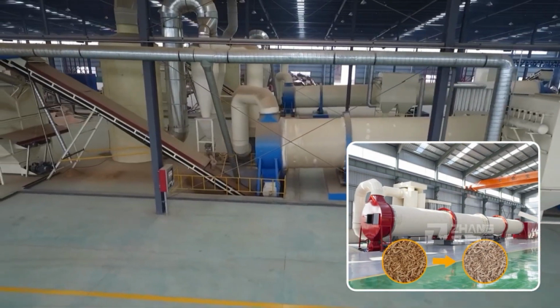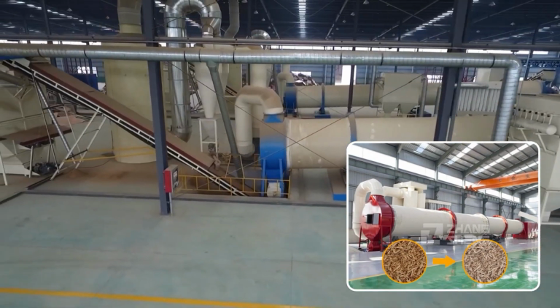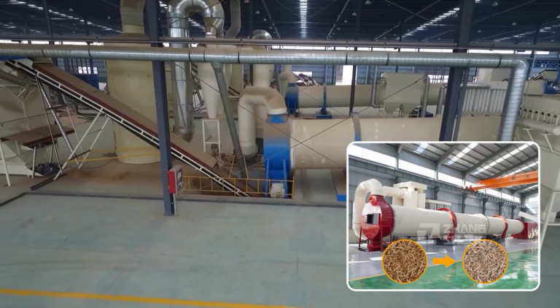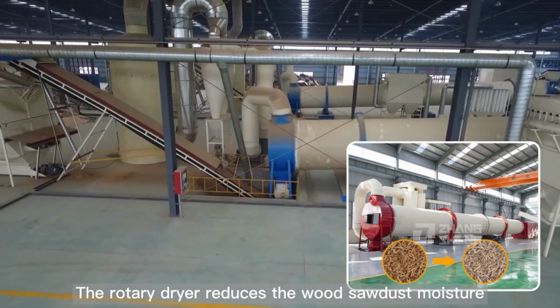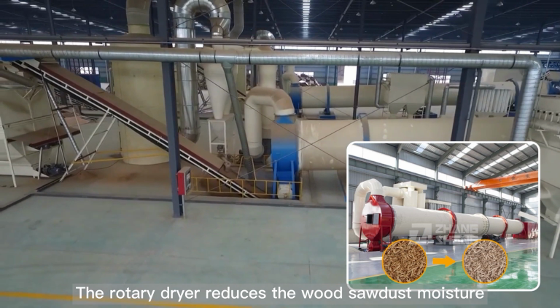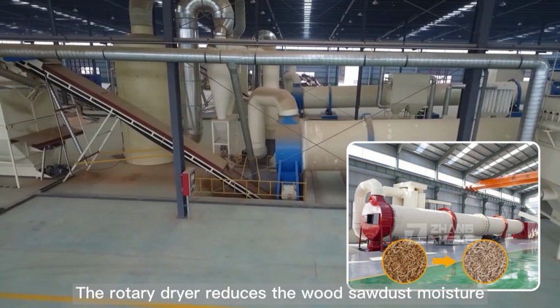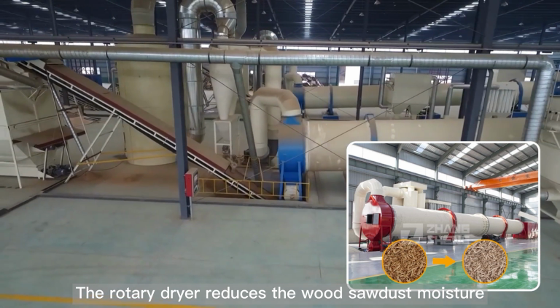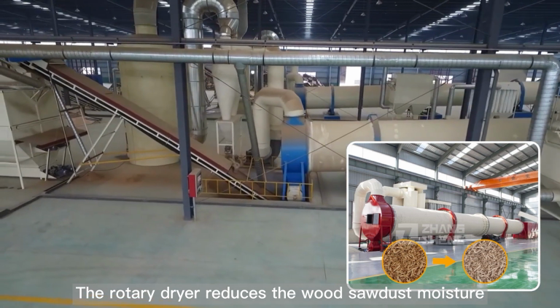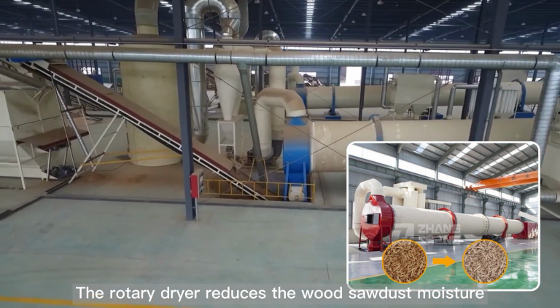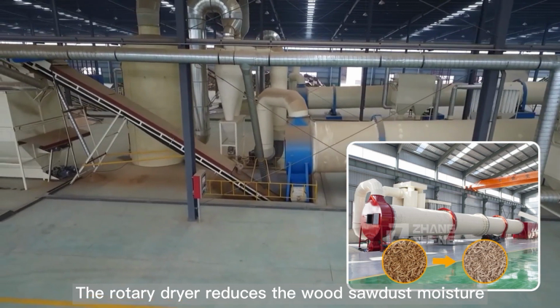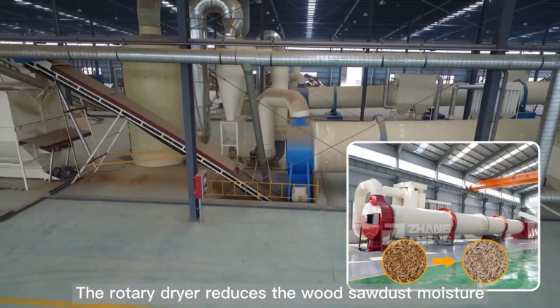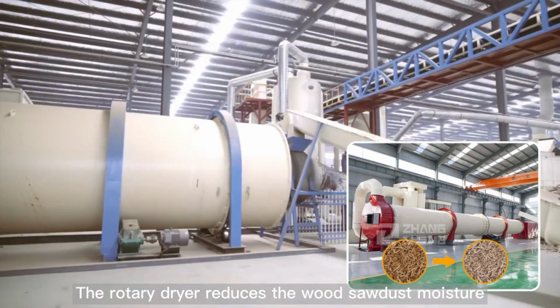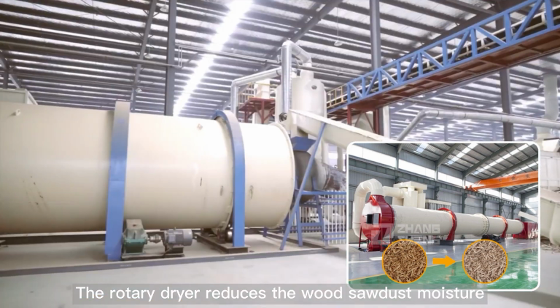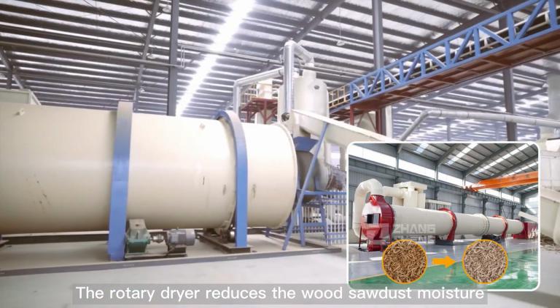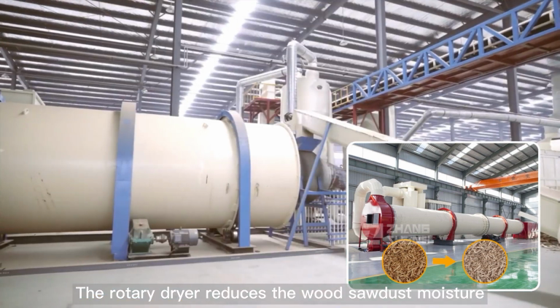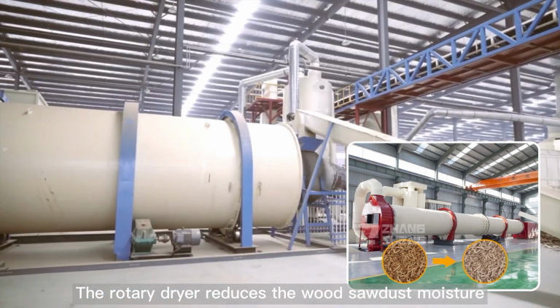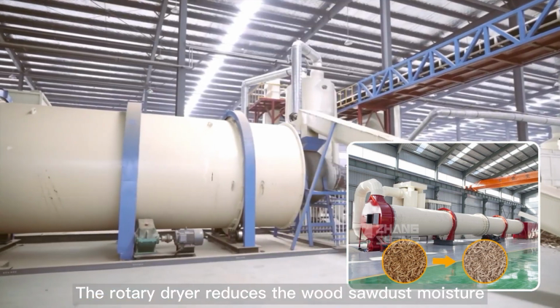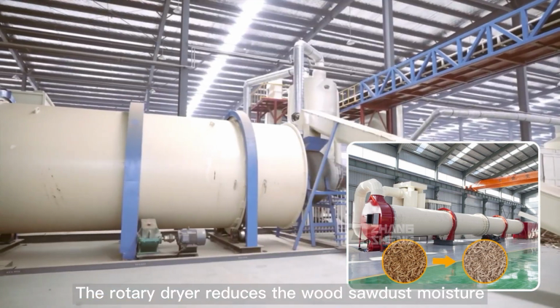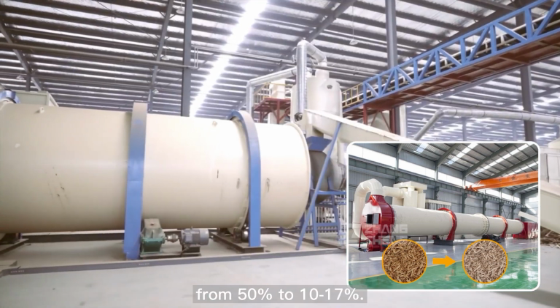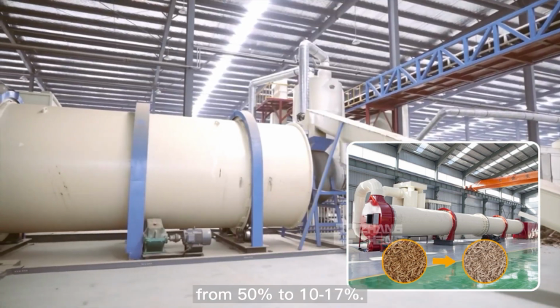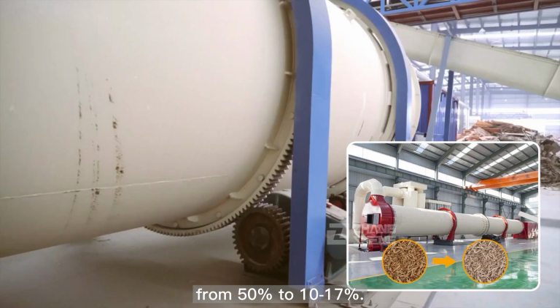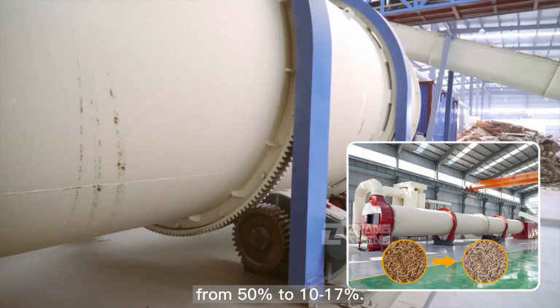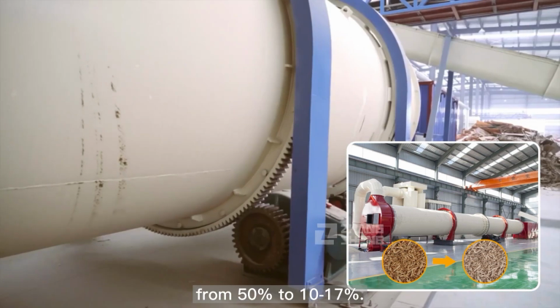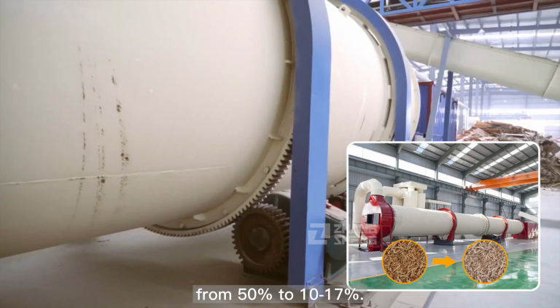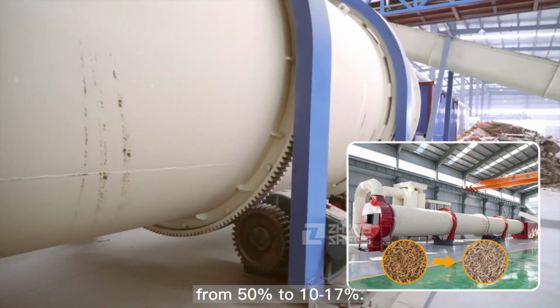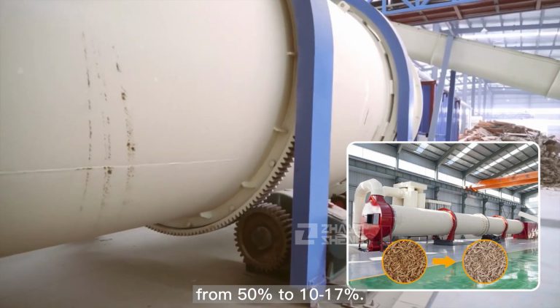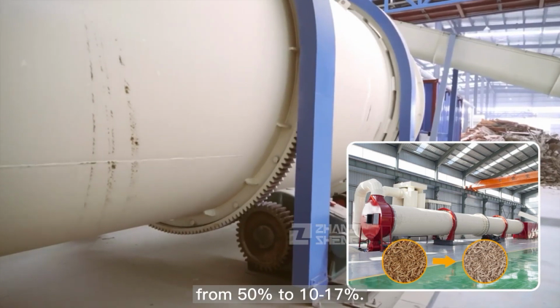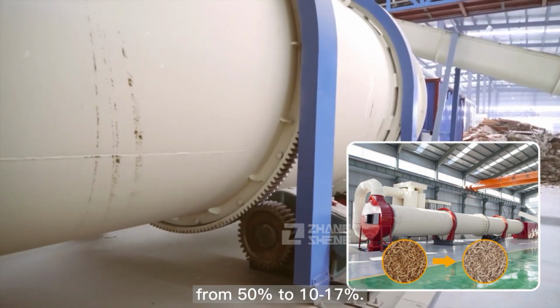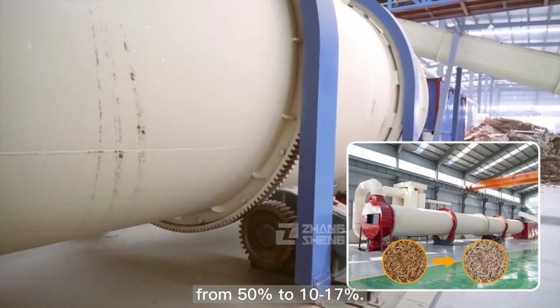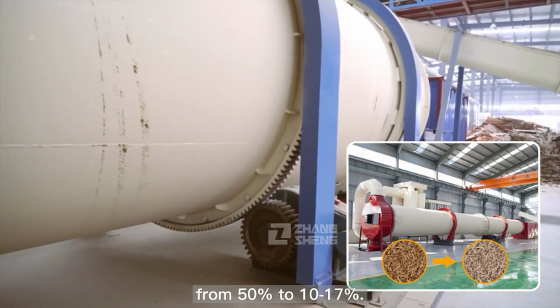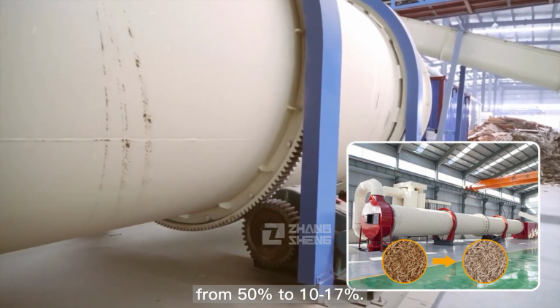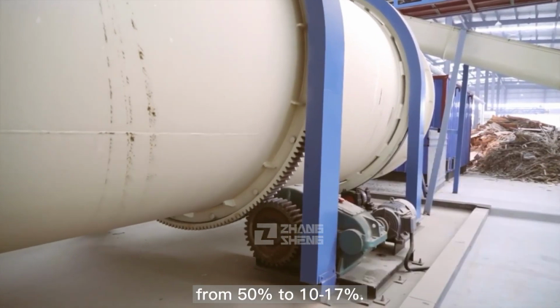Drying Process: The rotary dryer reduces the wood sawdust moisture from 50 percent to 10 to 17 percent.